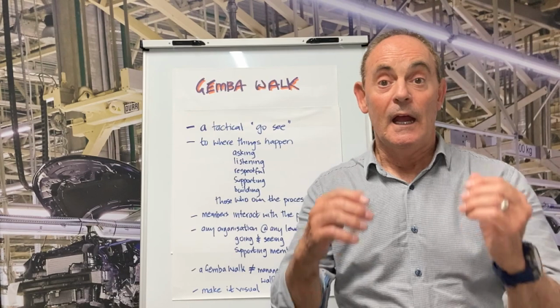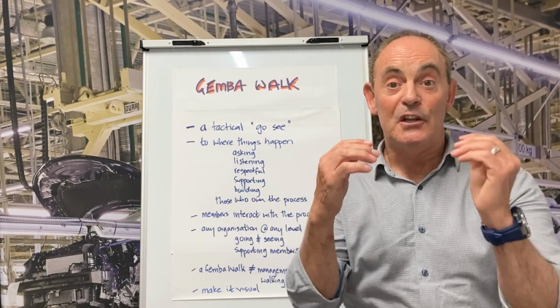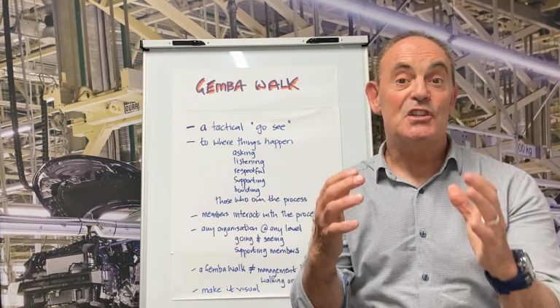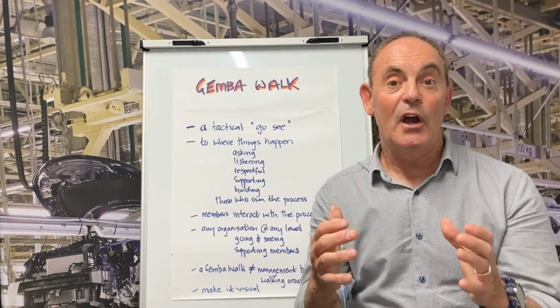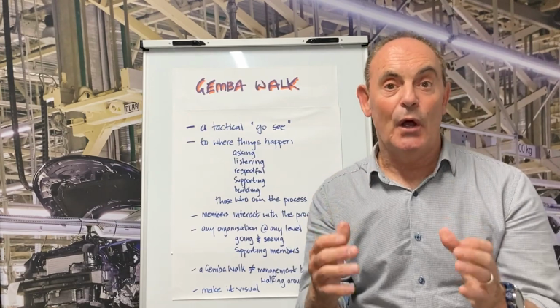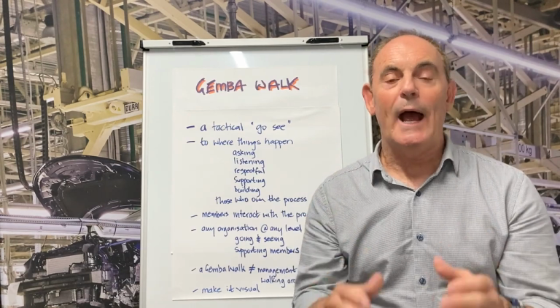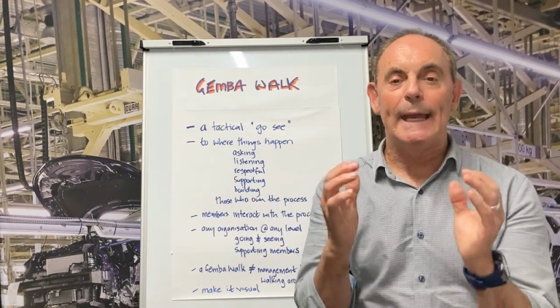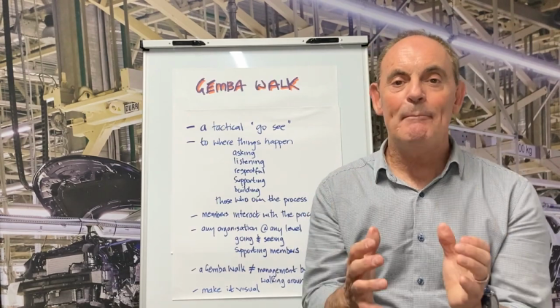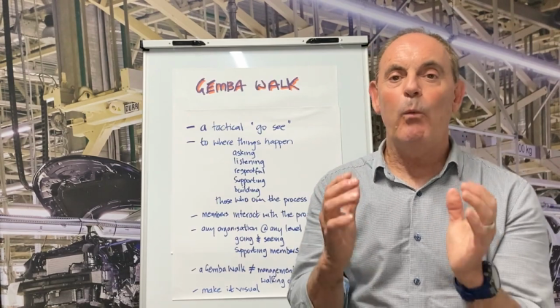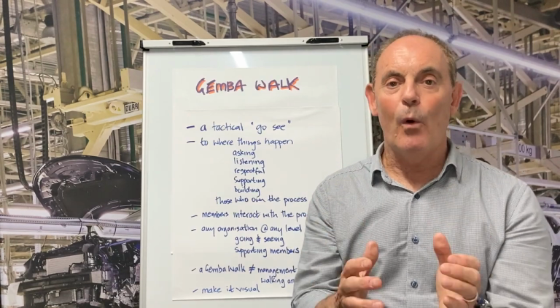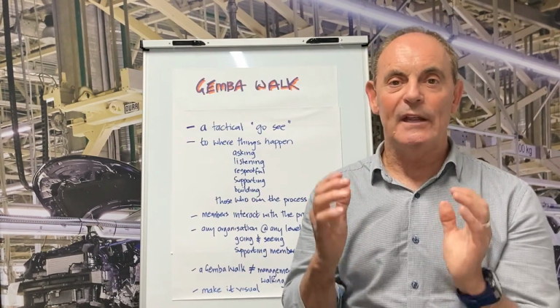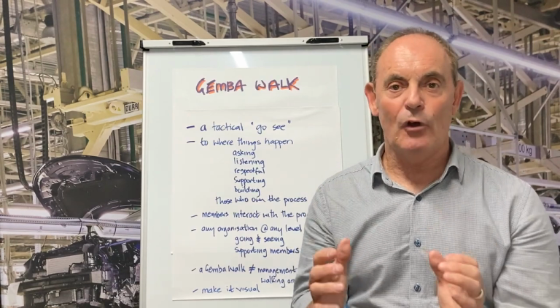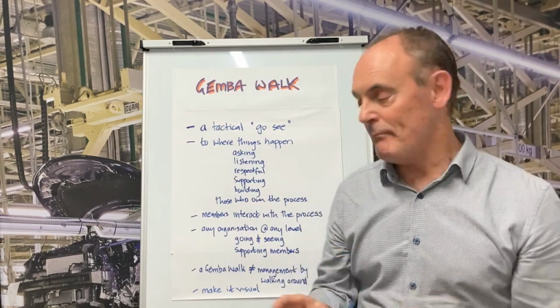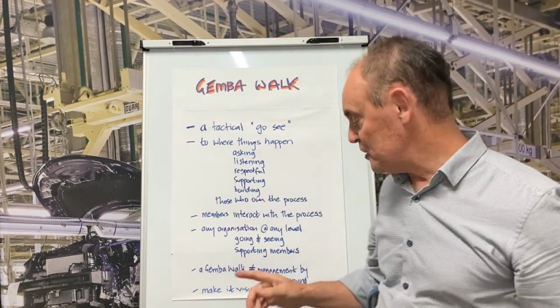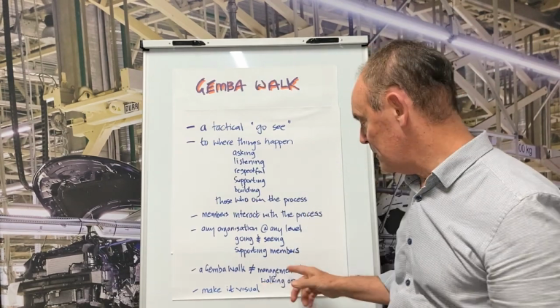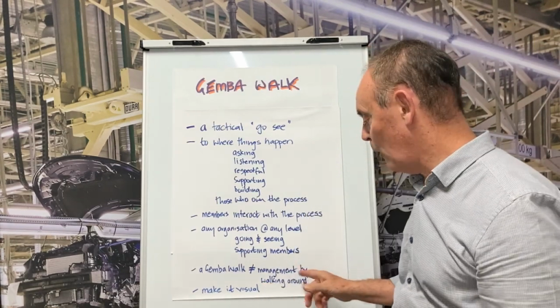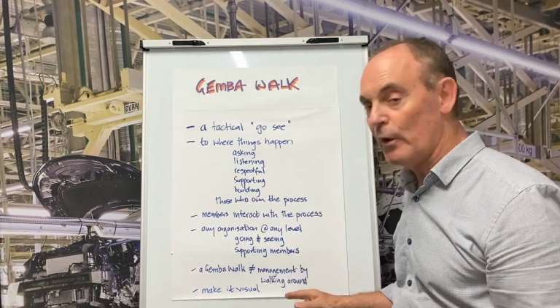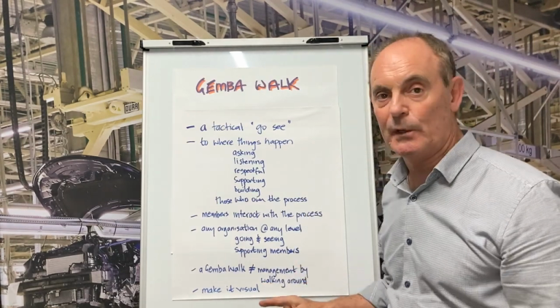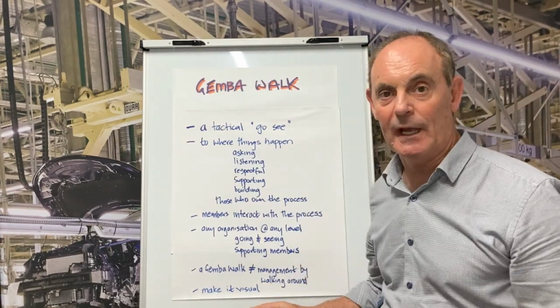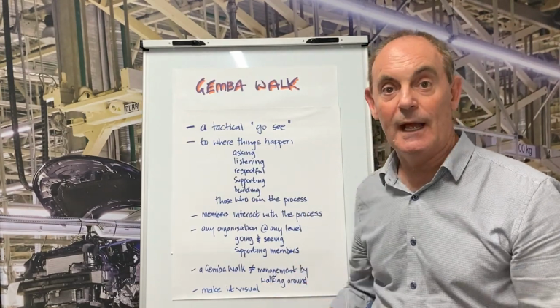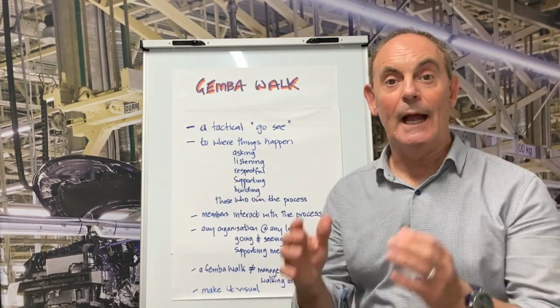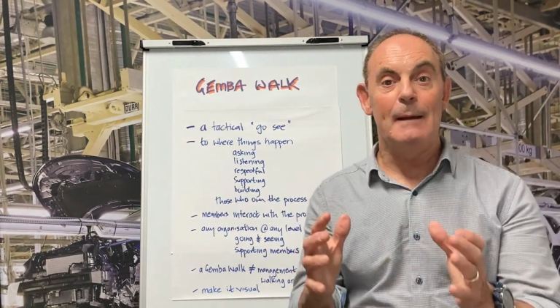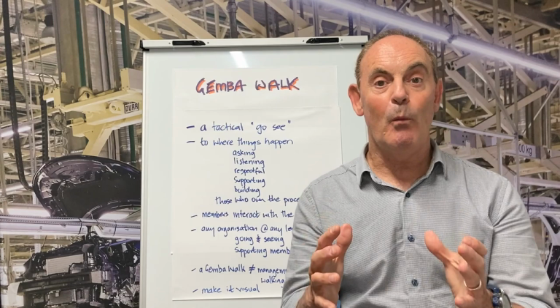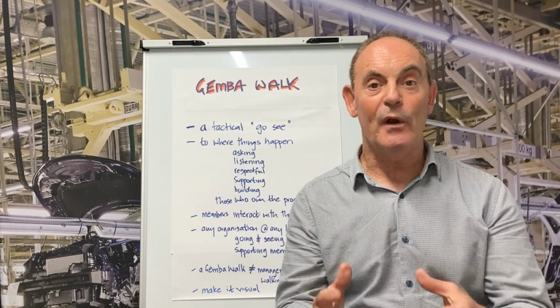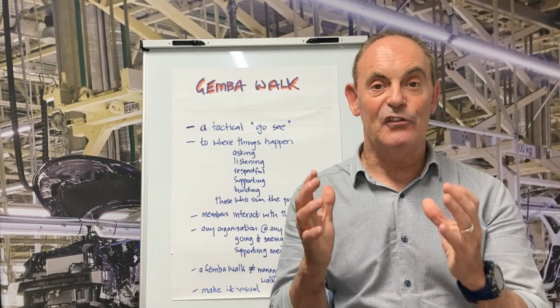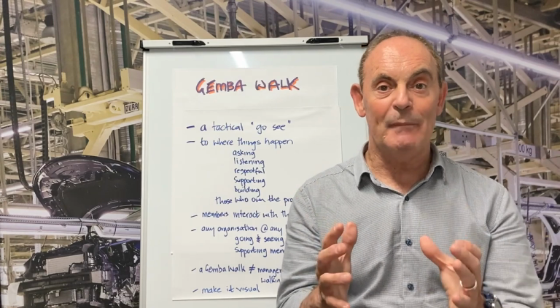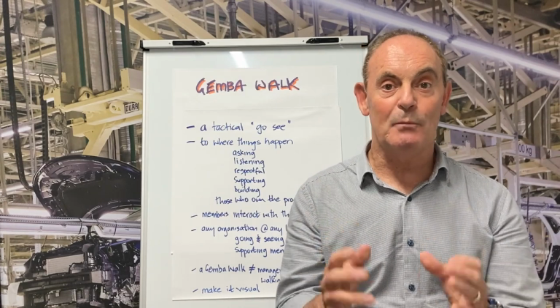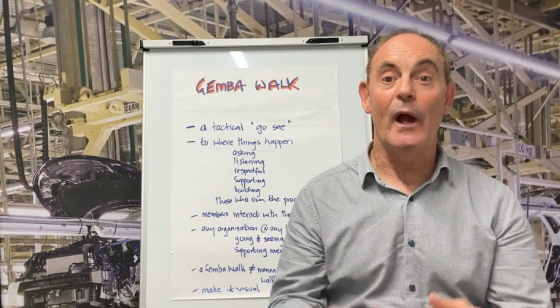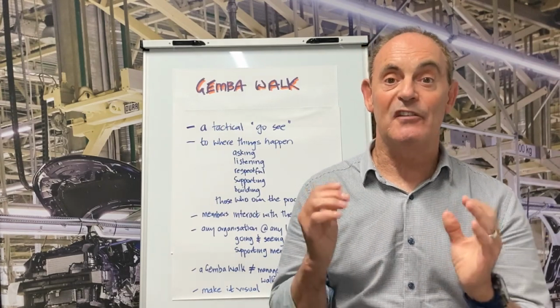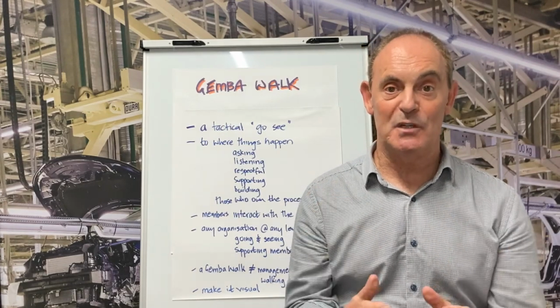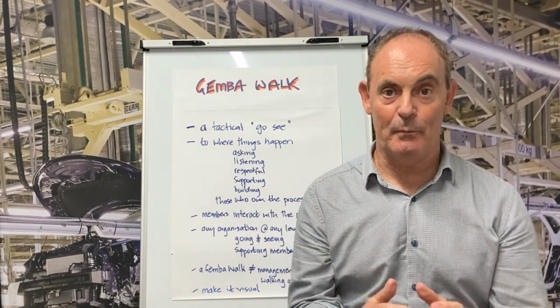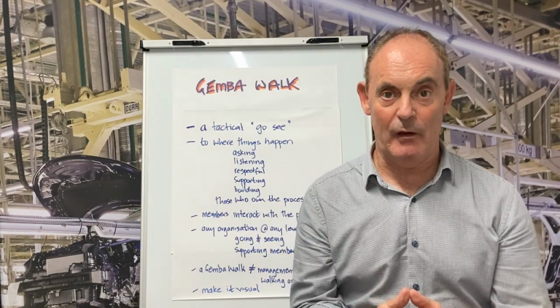And just a side note, a Gemba Walk is not management by walking around. A Gemba Walk is so much more — it's so much more powerful.